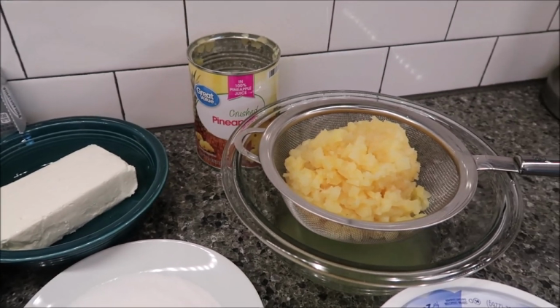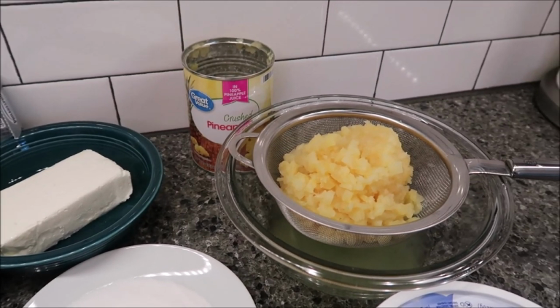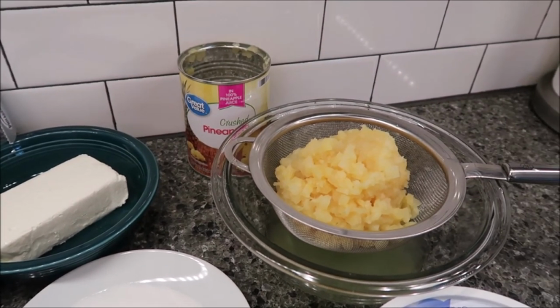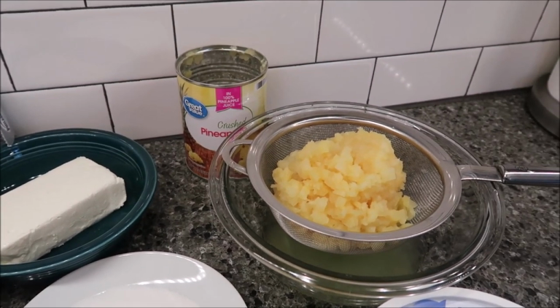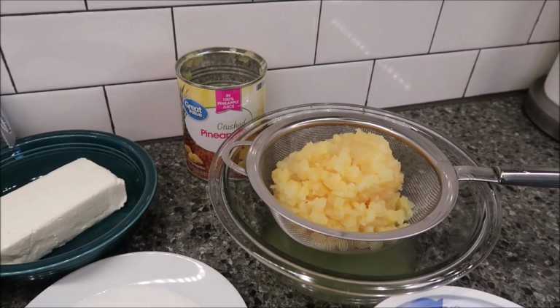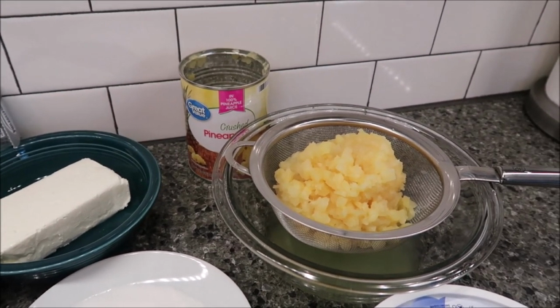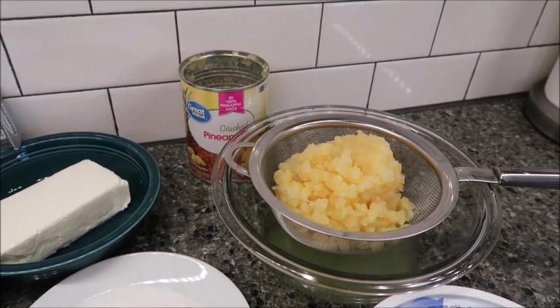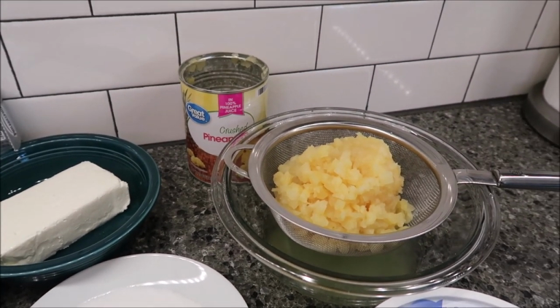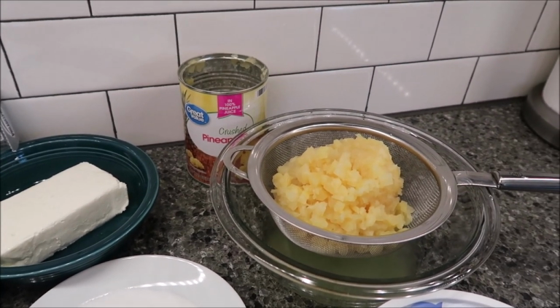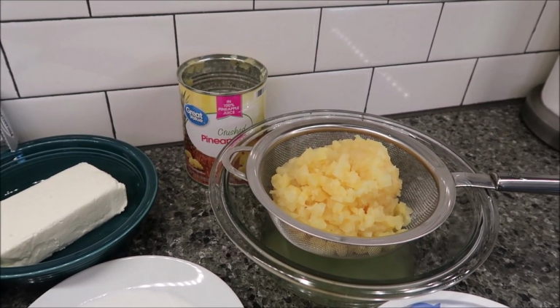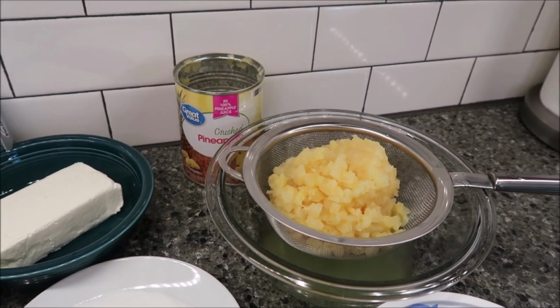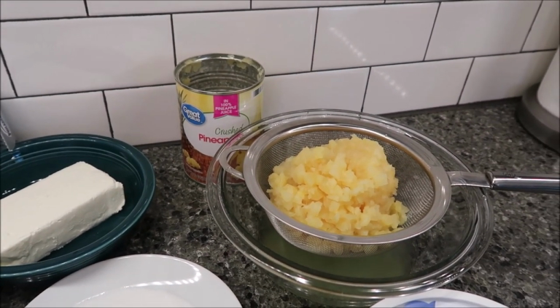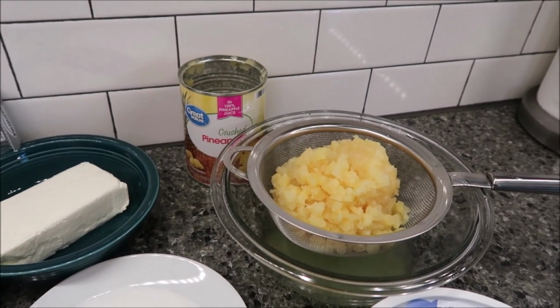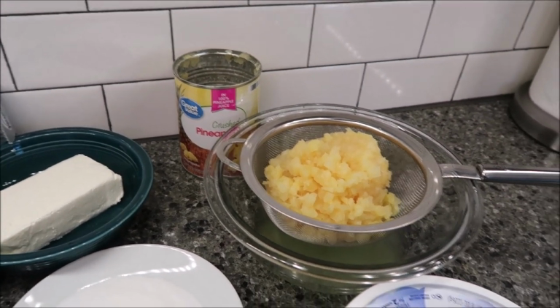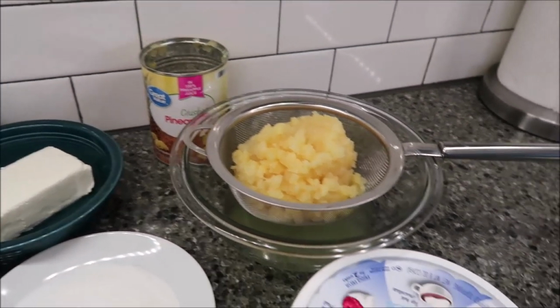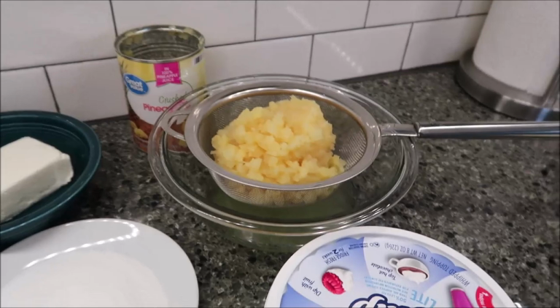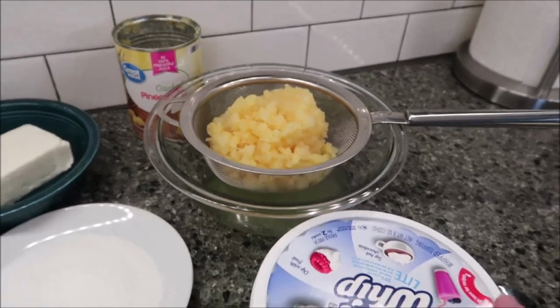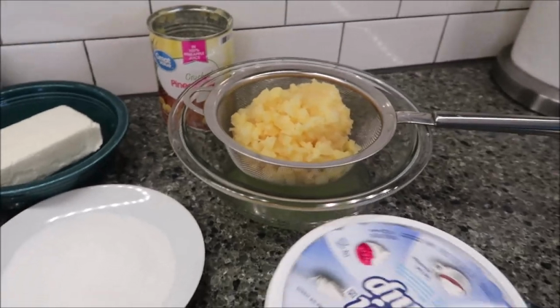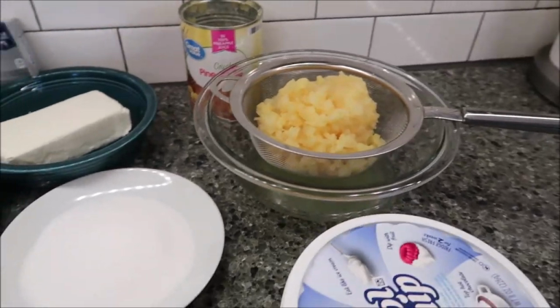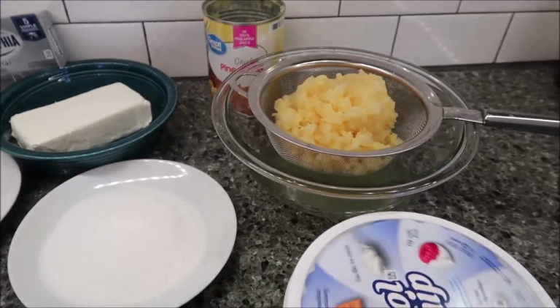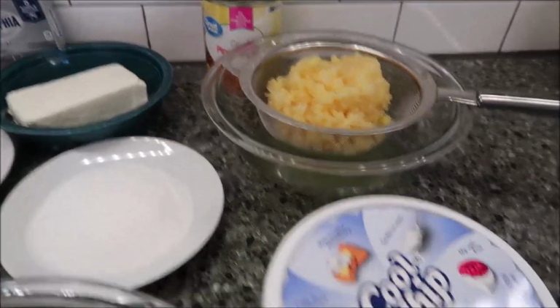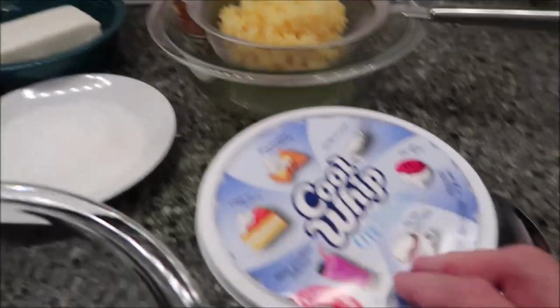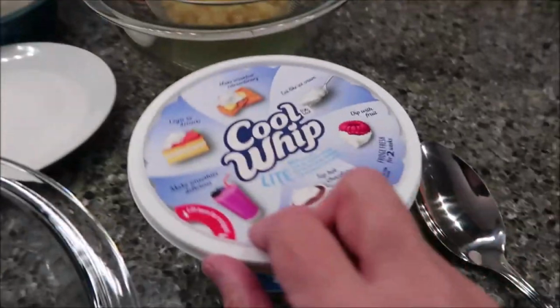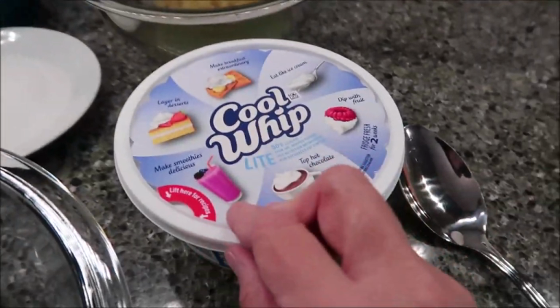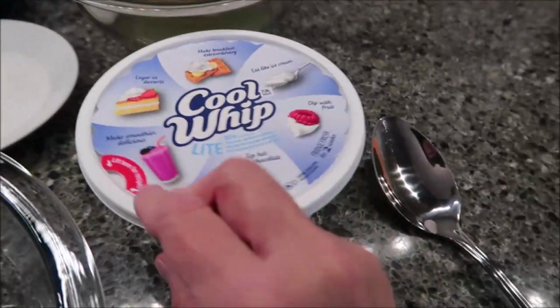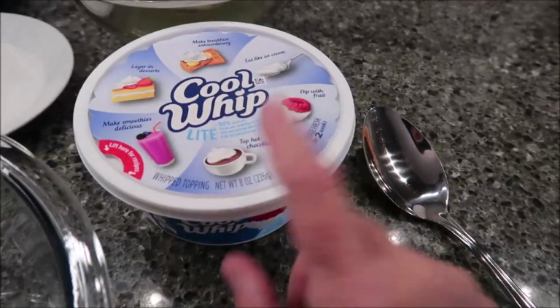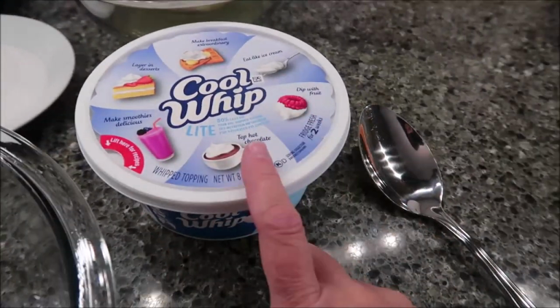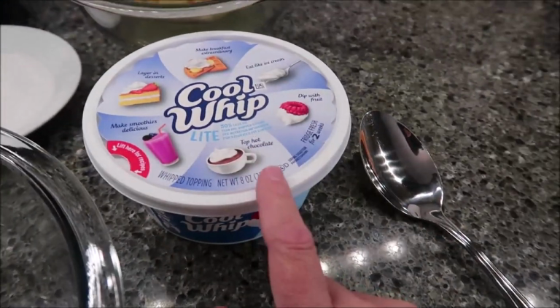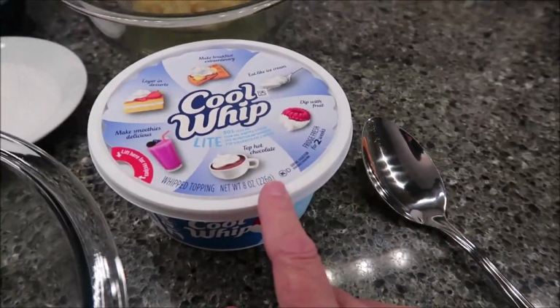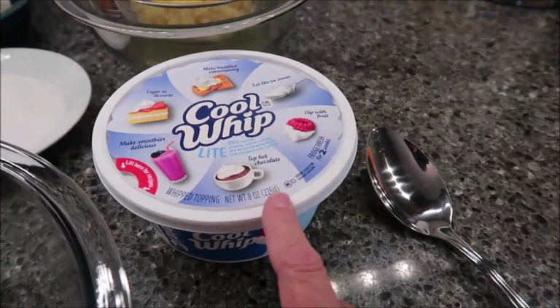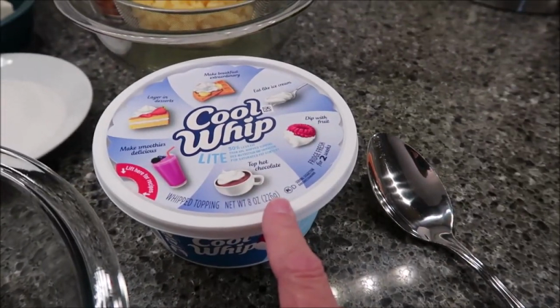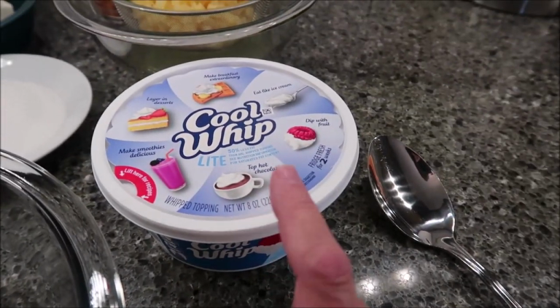My oven is preheated to 400 degrees, and lastly you need a 12-ounce container of Cool Whip.